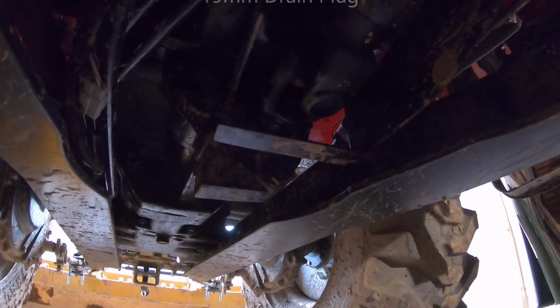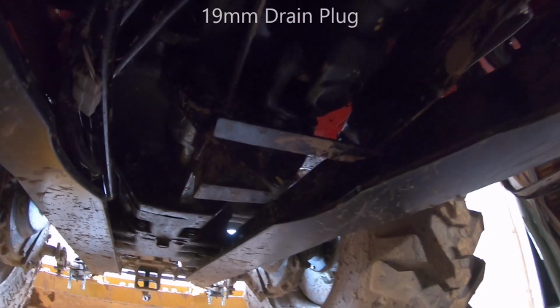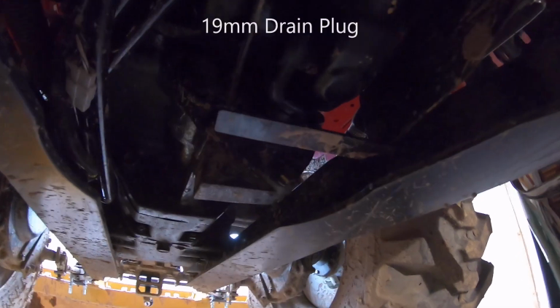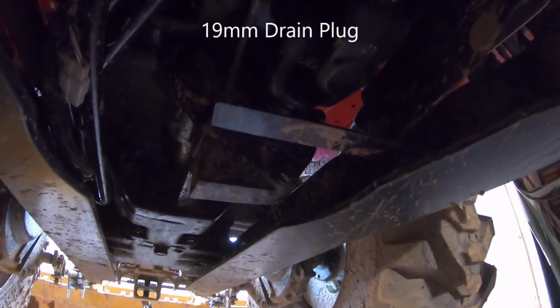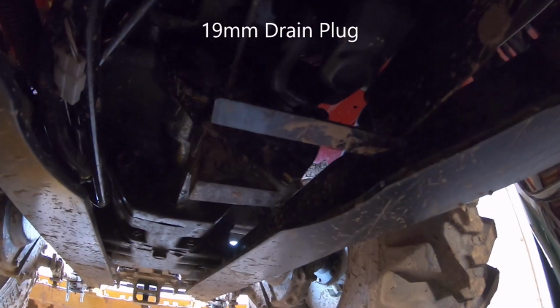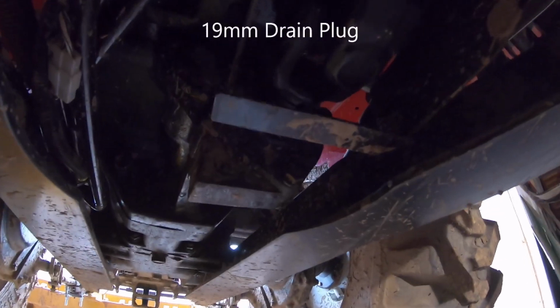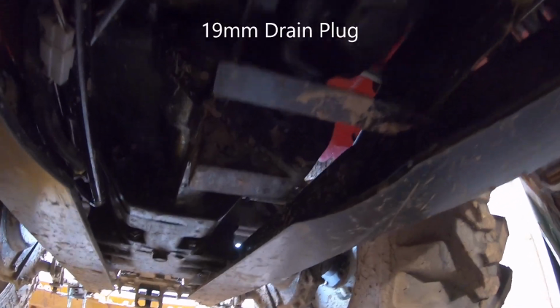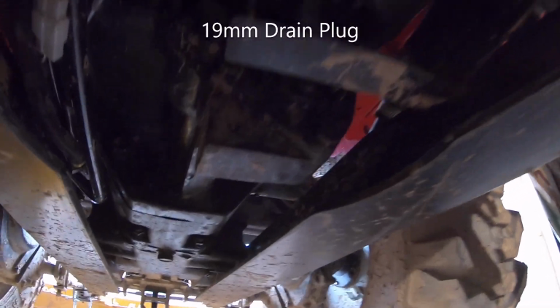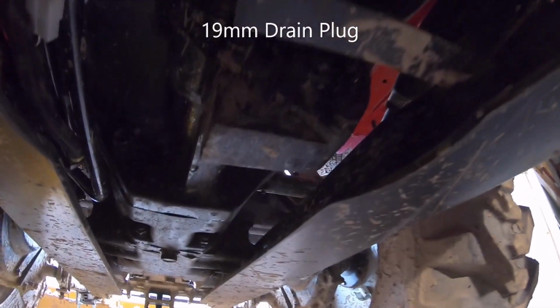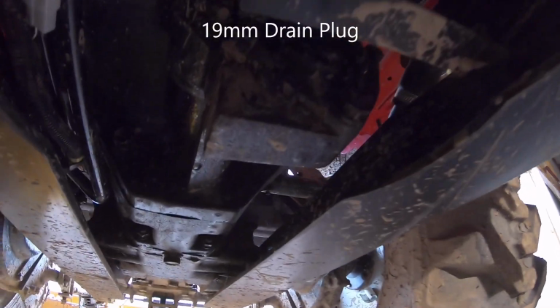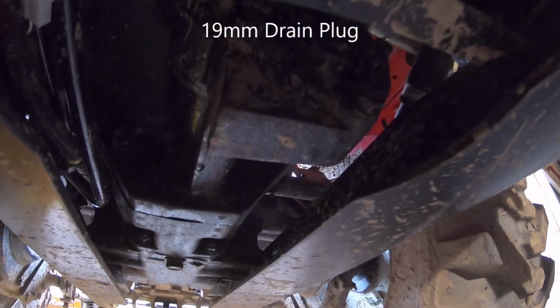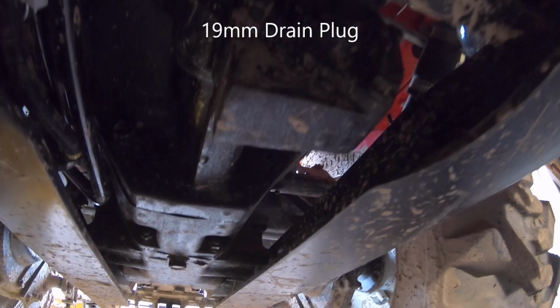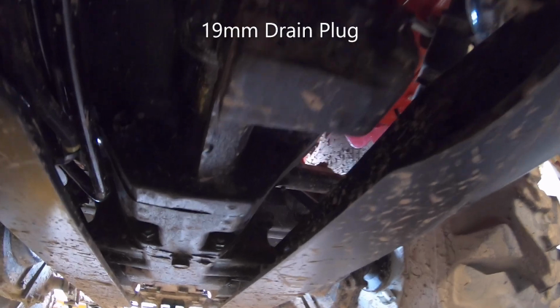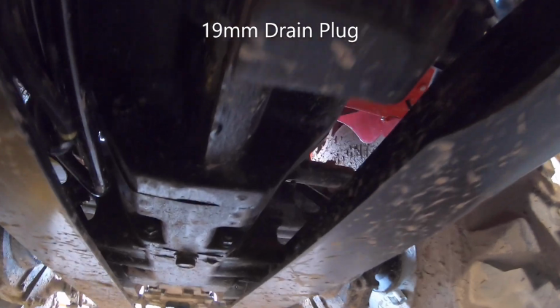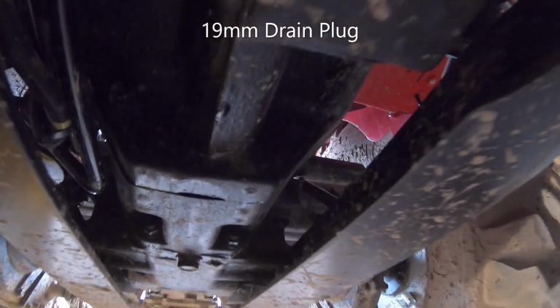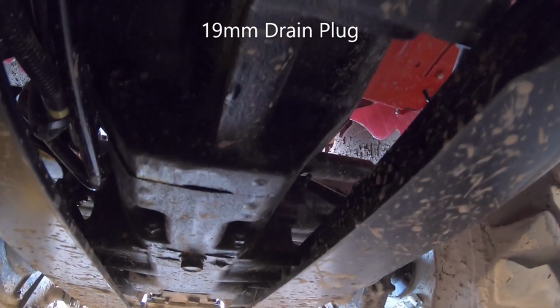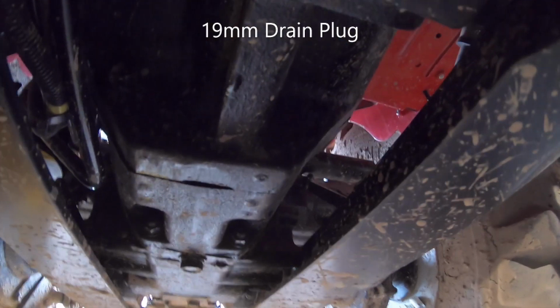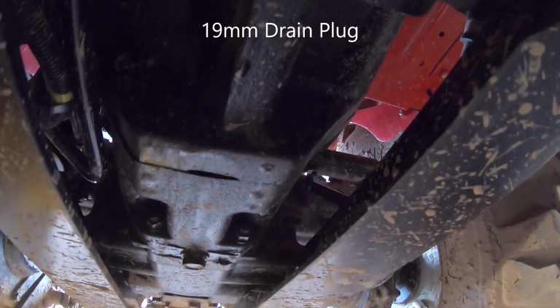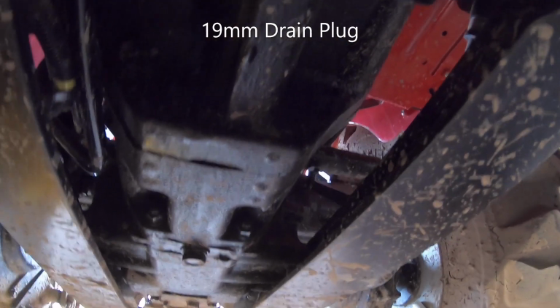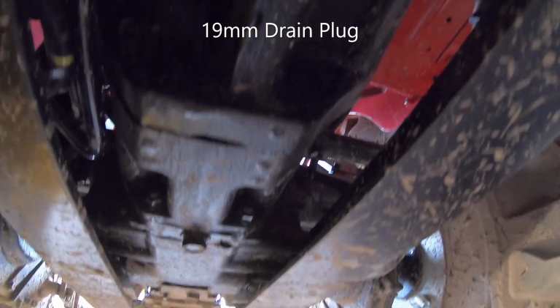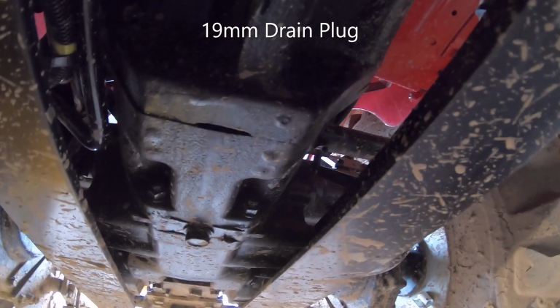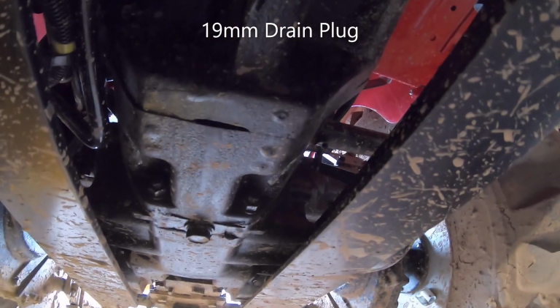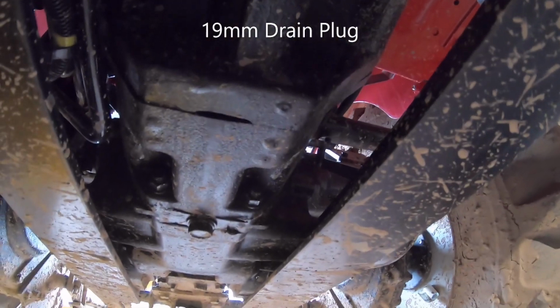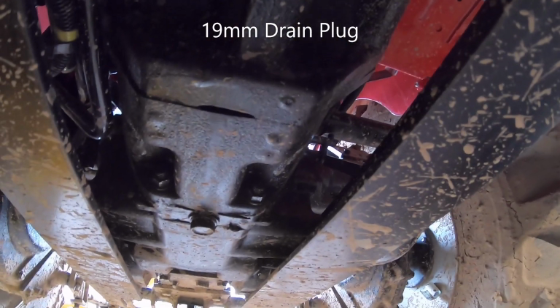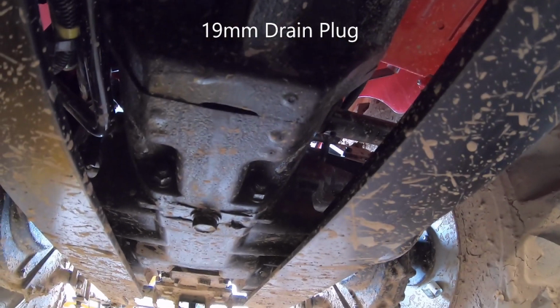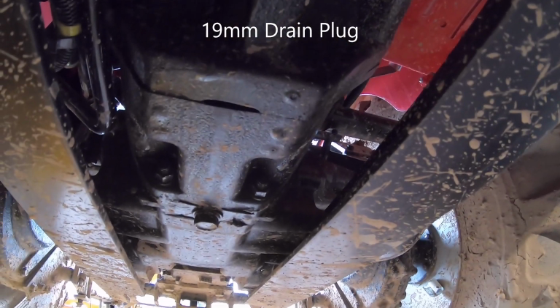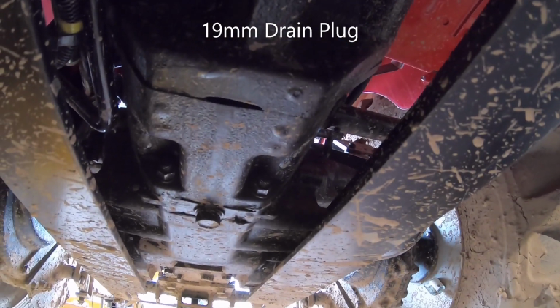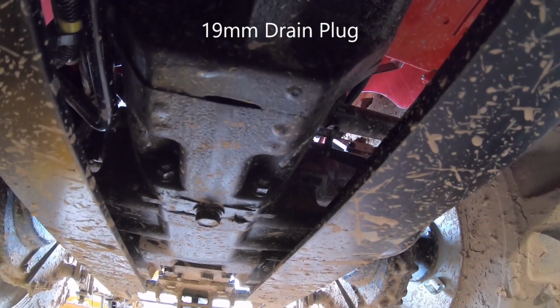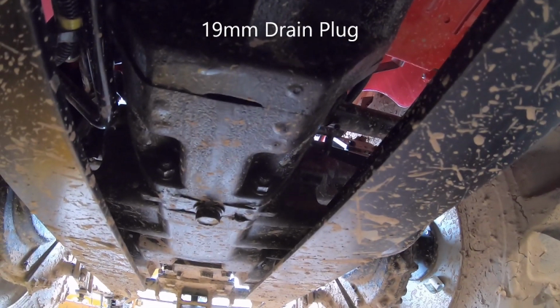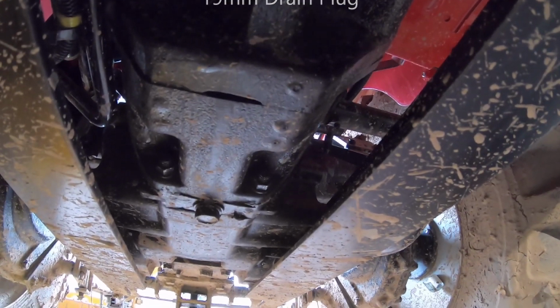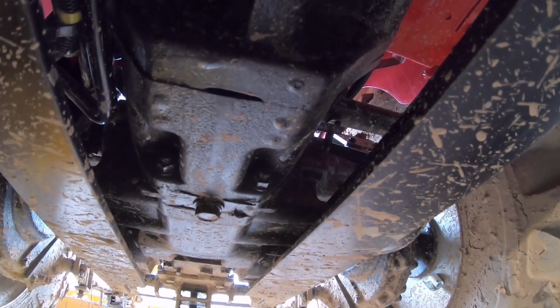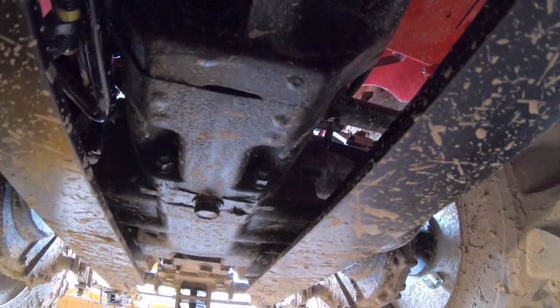Okay, underneath the tractor by the back tire — right here is your main drain plug for your hydraulic oil.